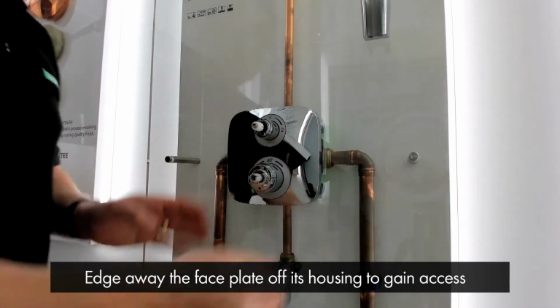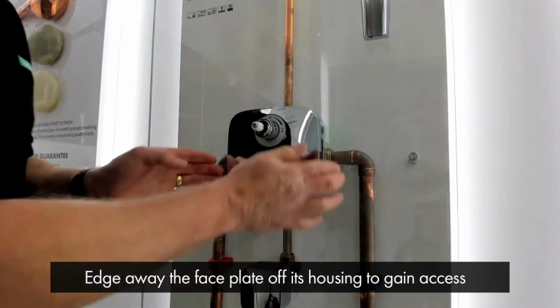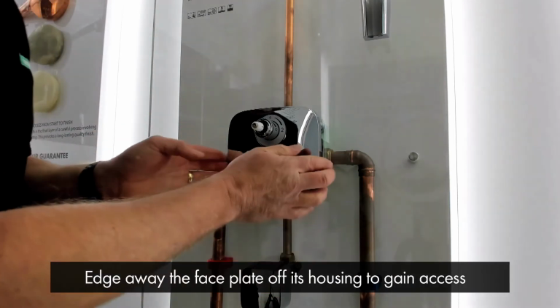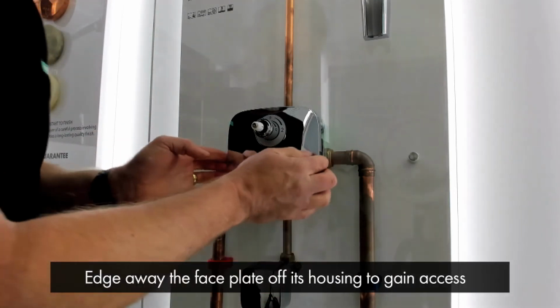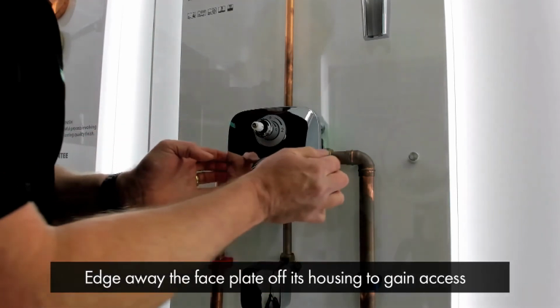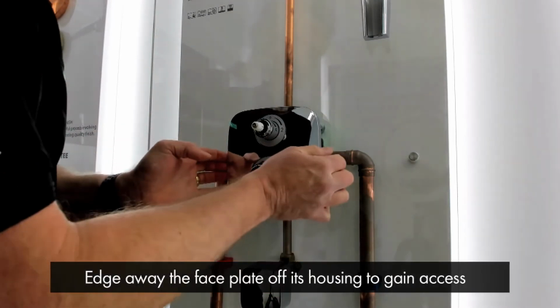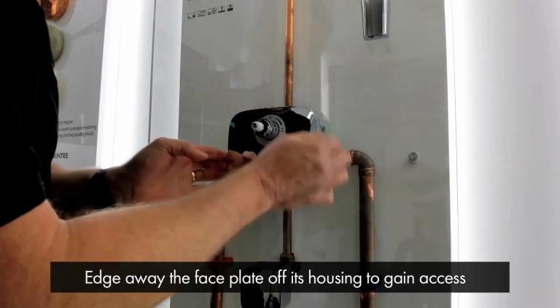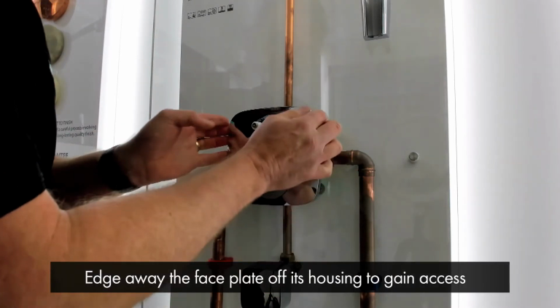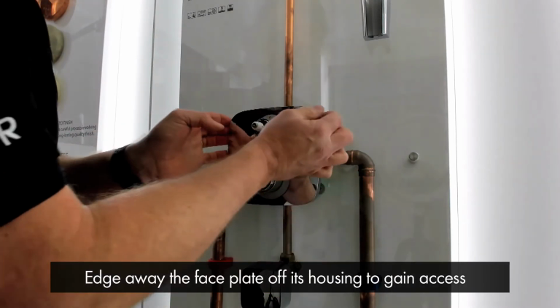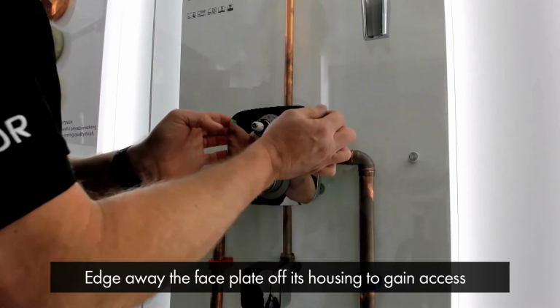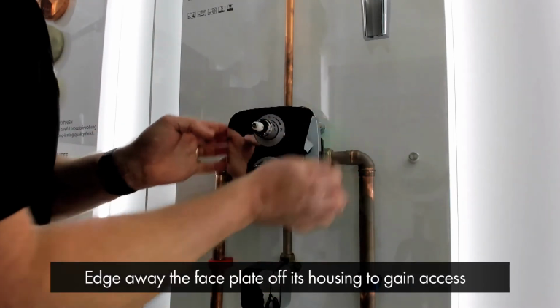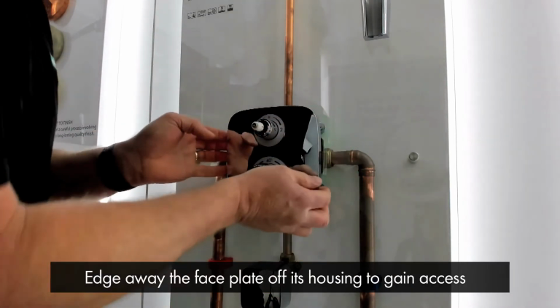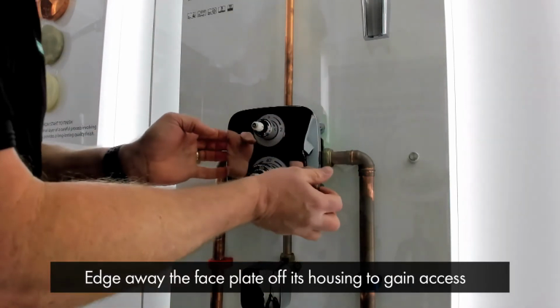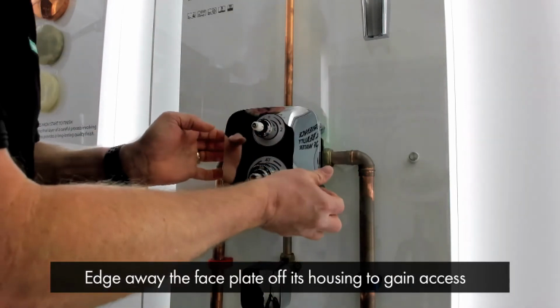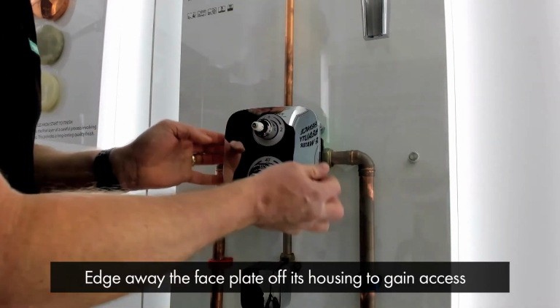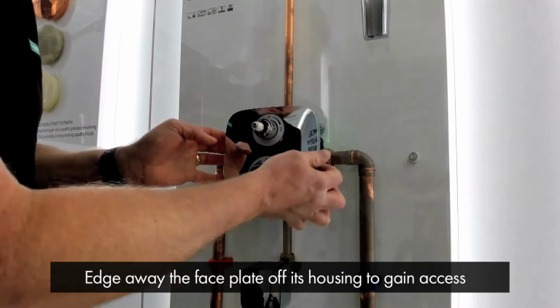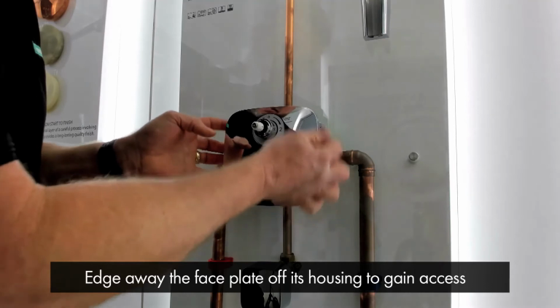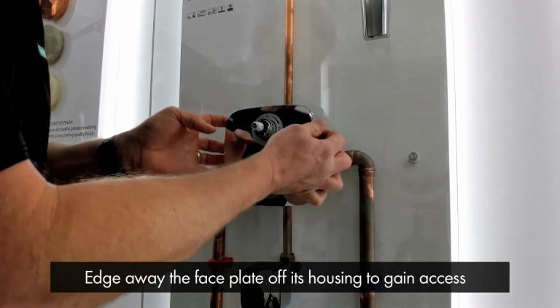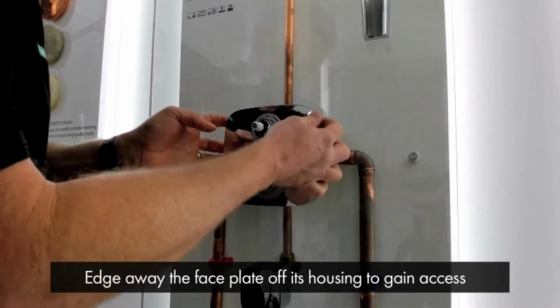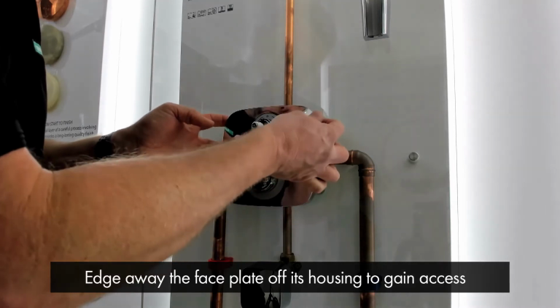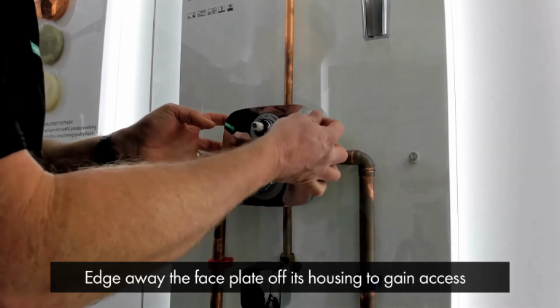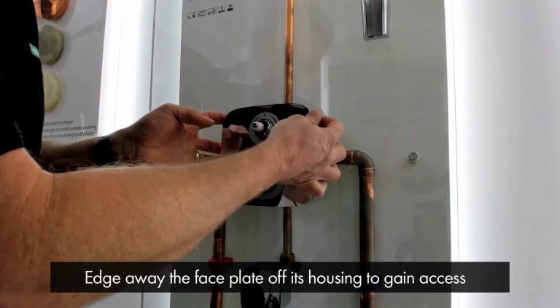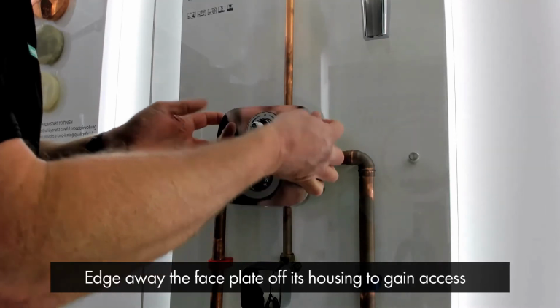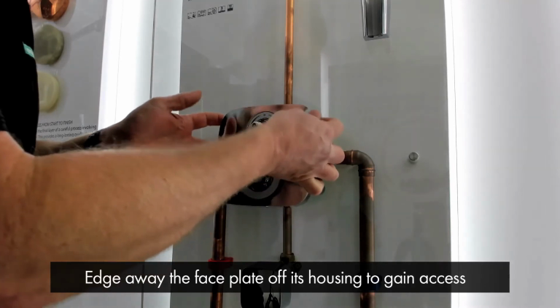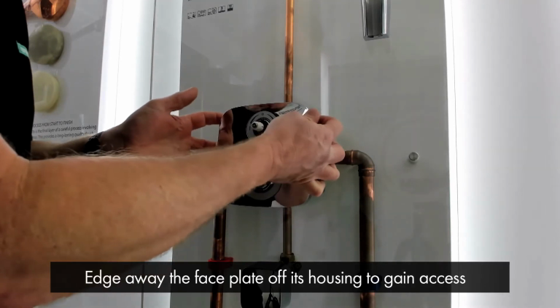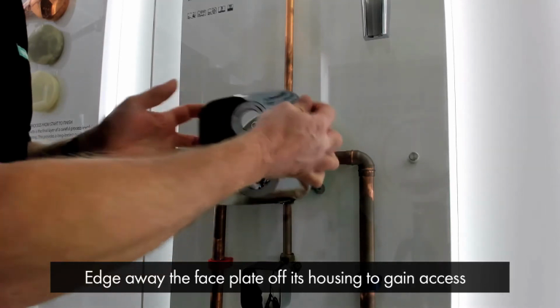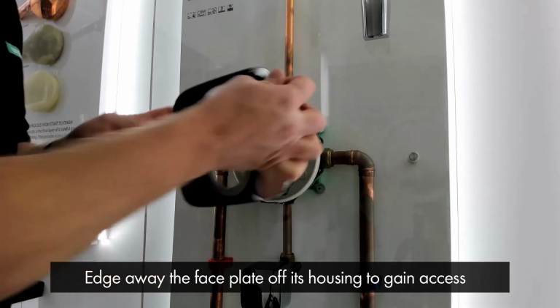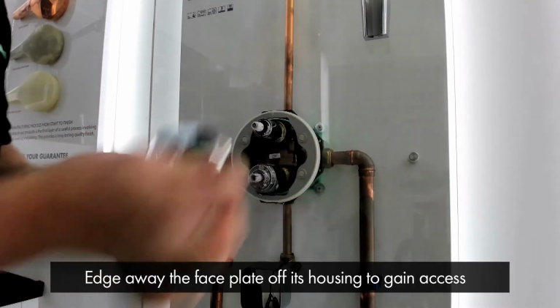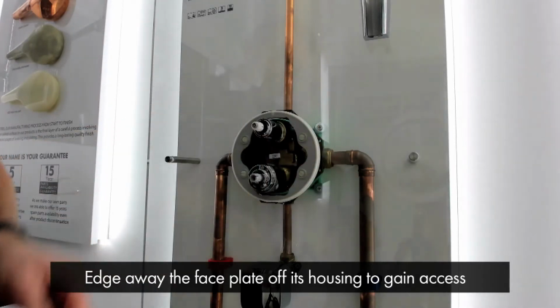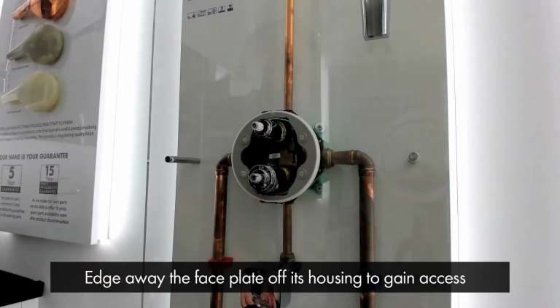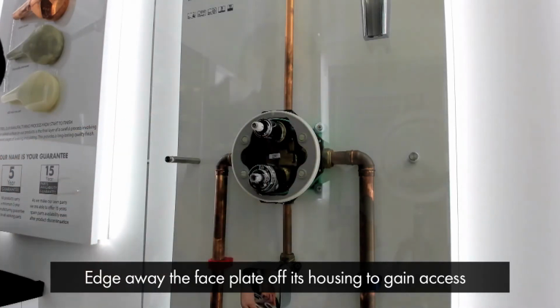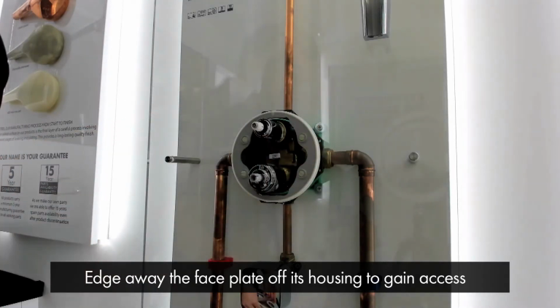You simply edge away the face plate off the wall, off its housing, and you can gain access for maintenance.